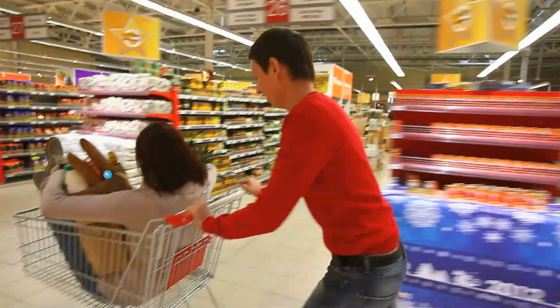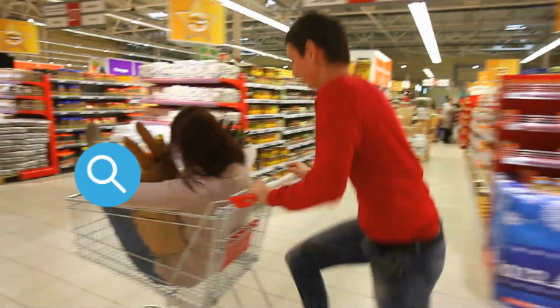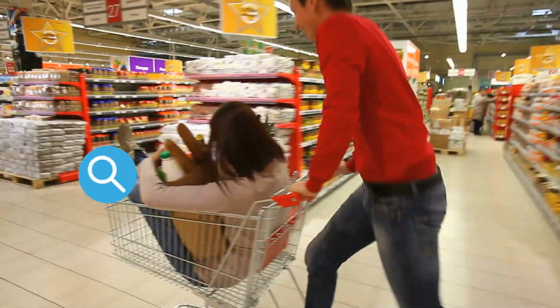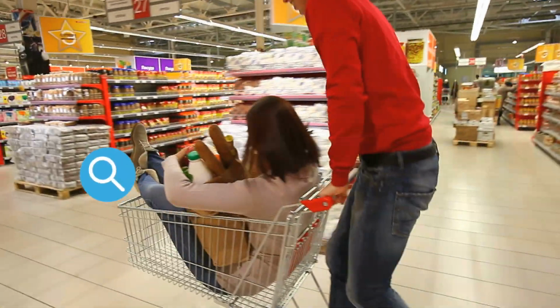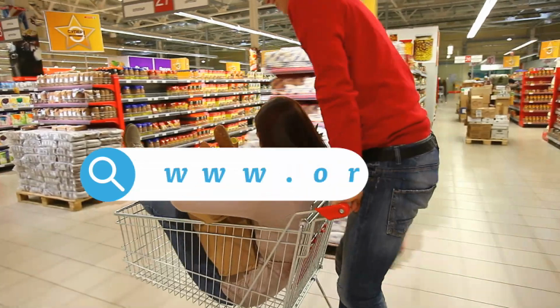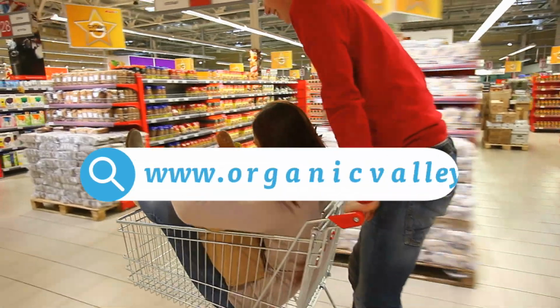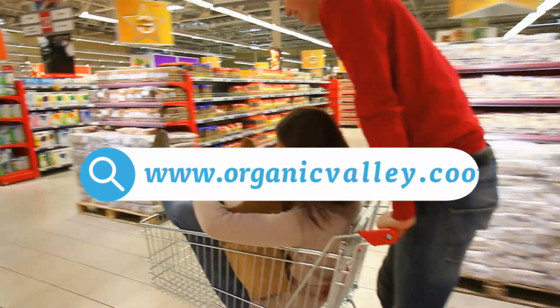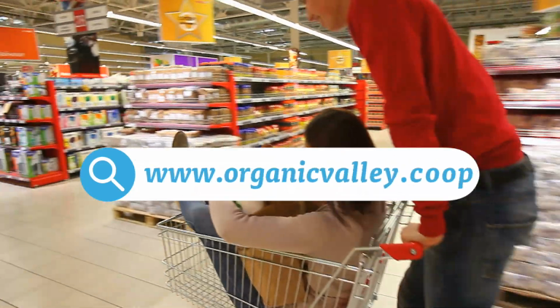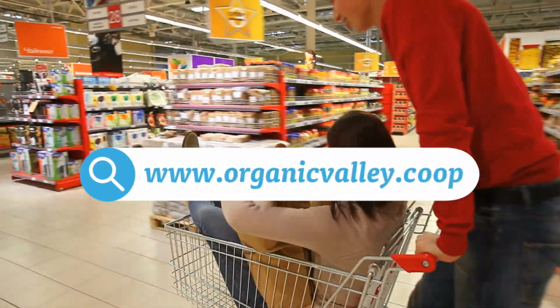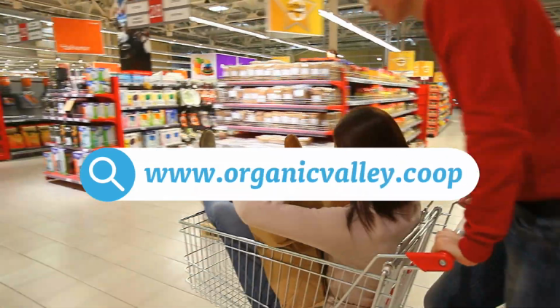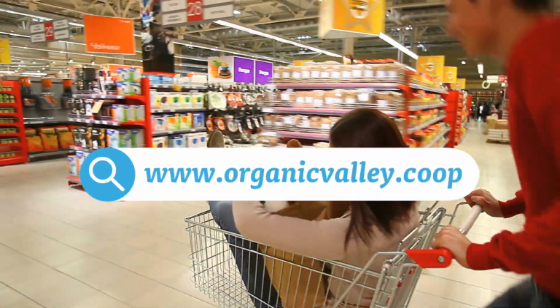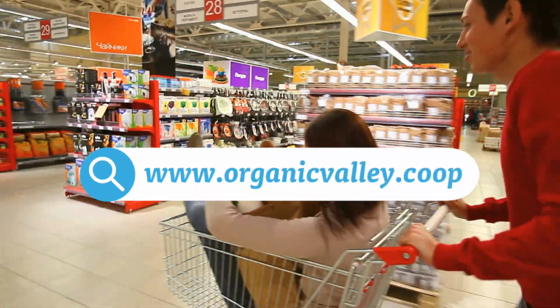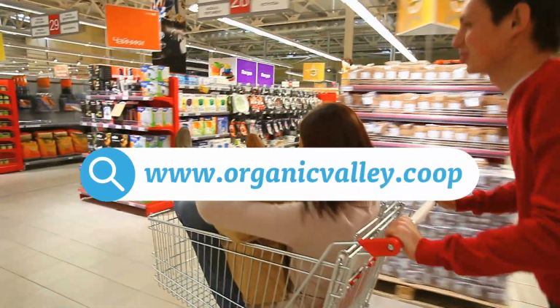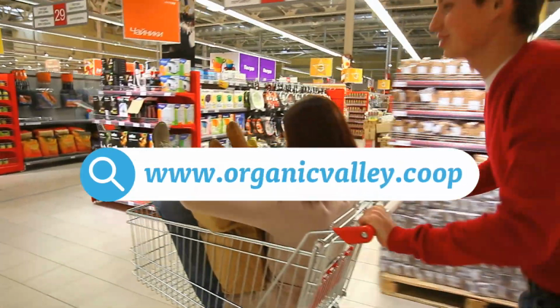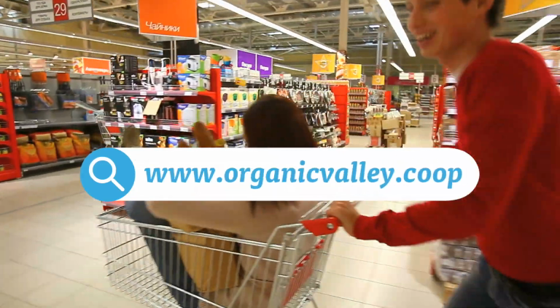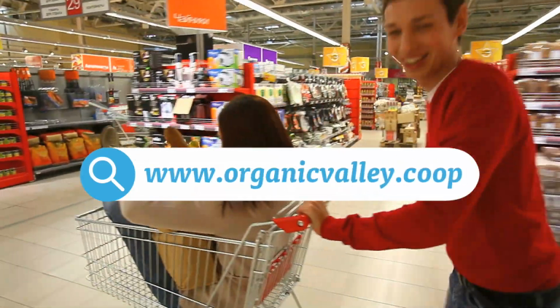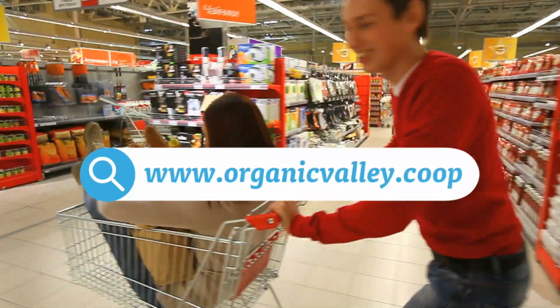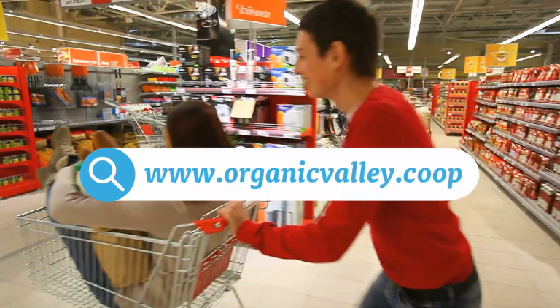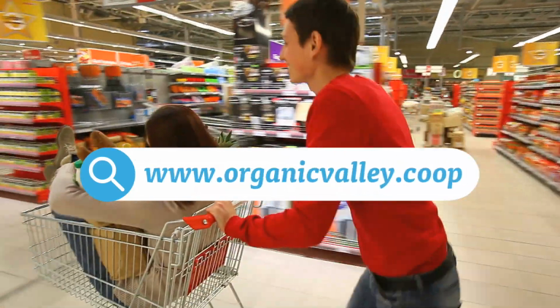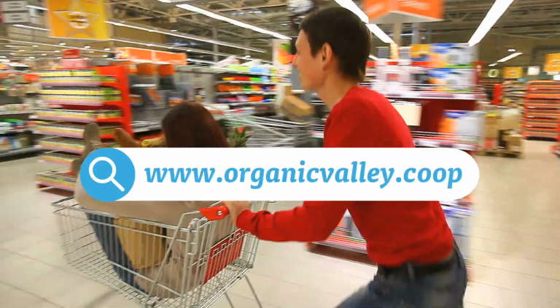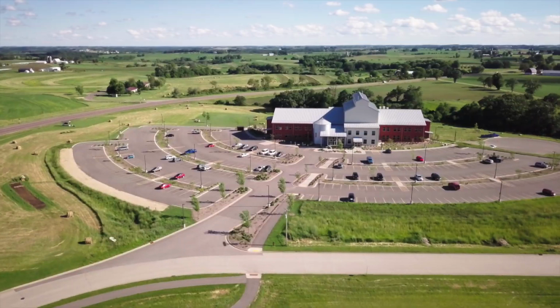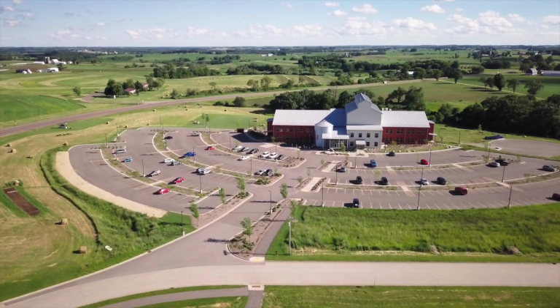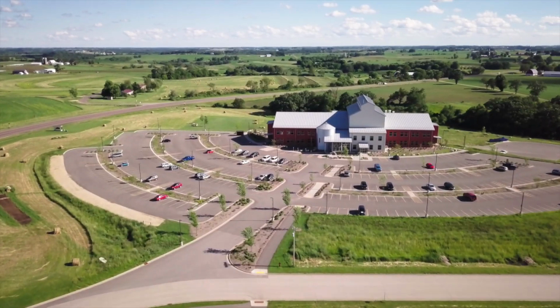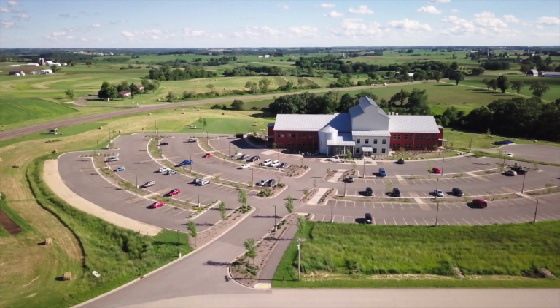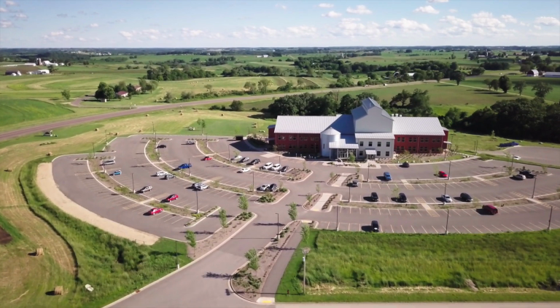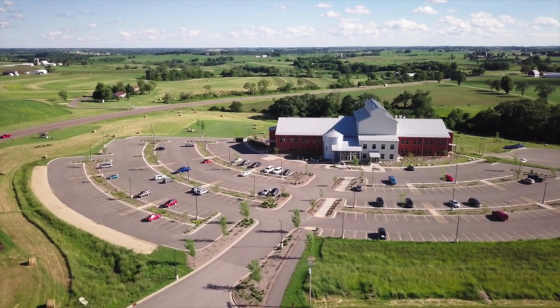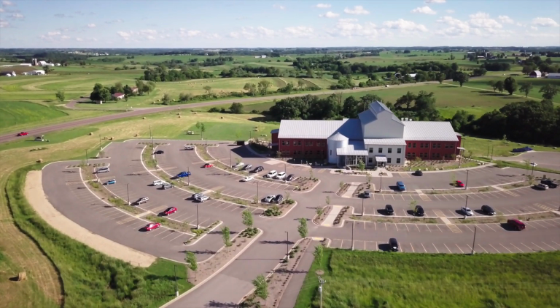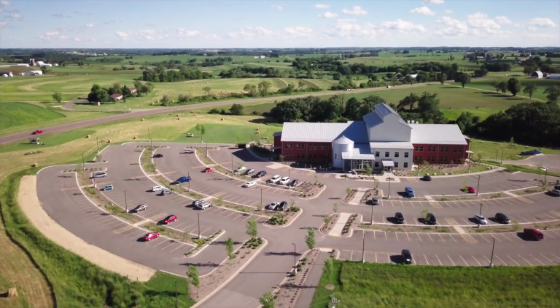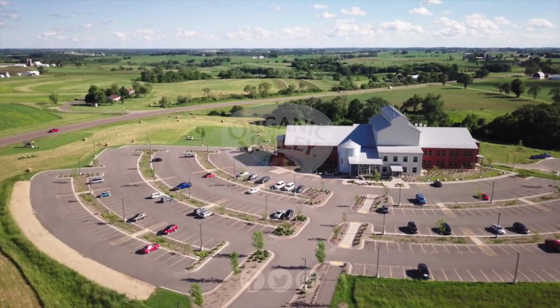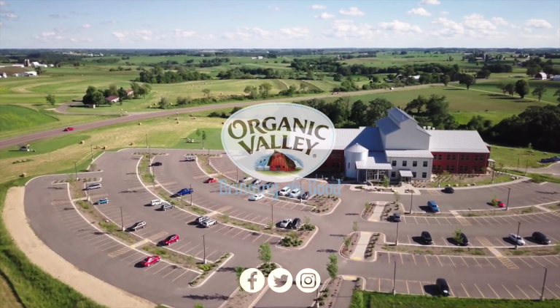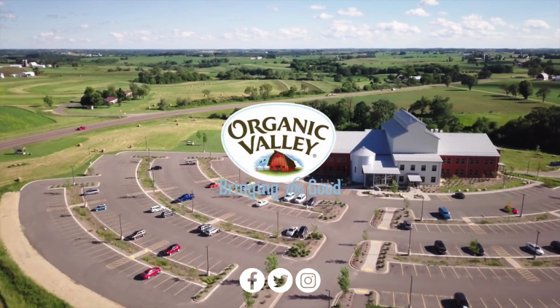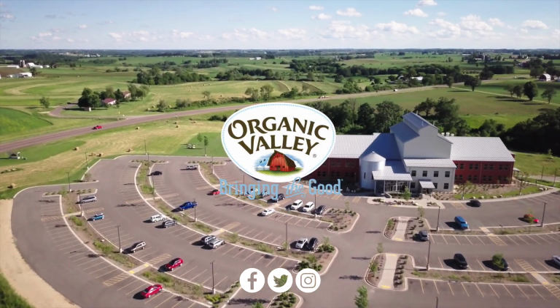To find Organic Valley products near you, try our product locator. Till next time, Organic Valley.